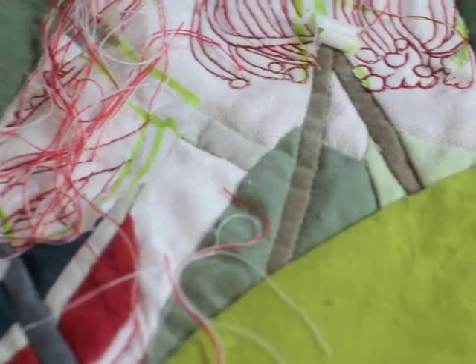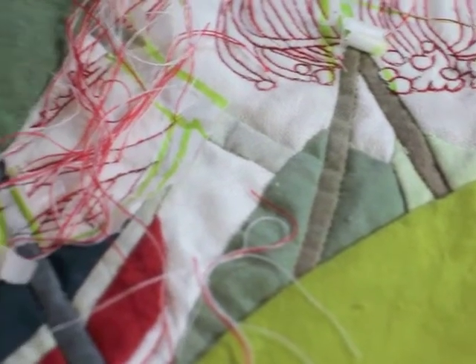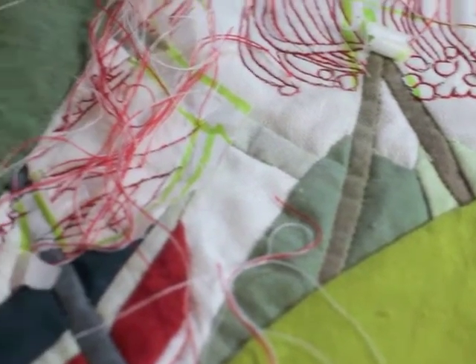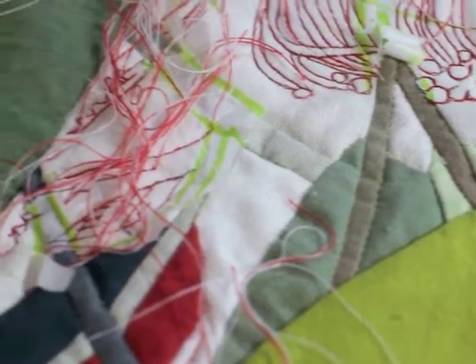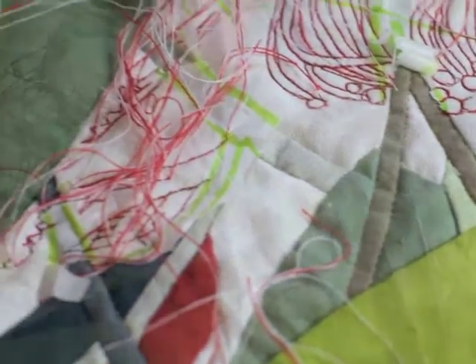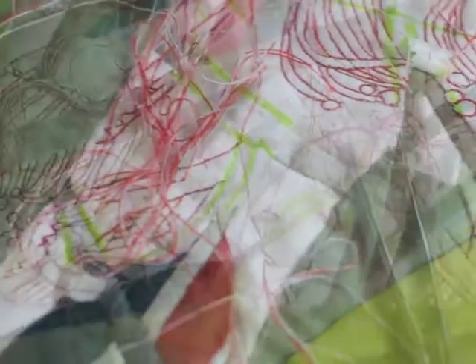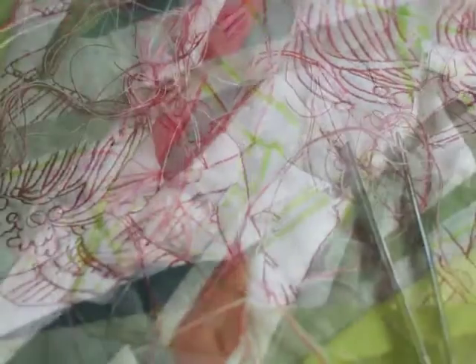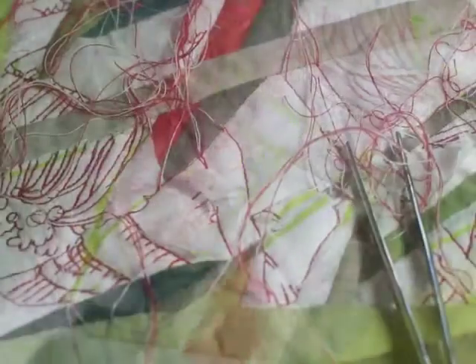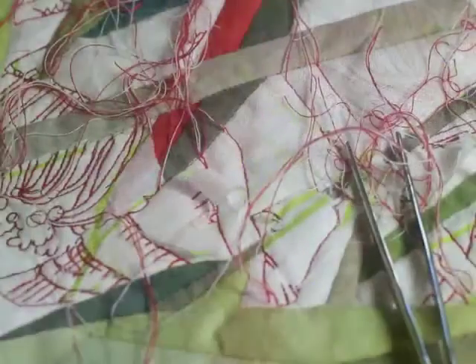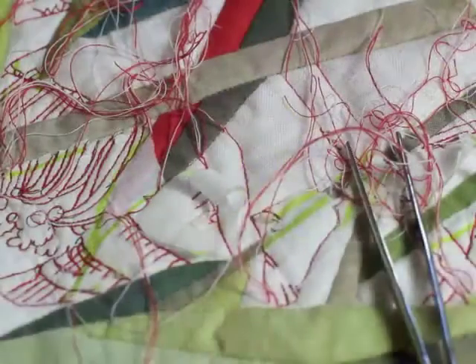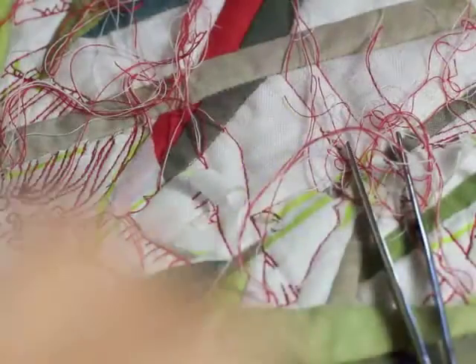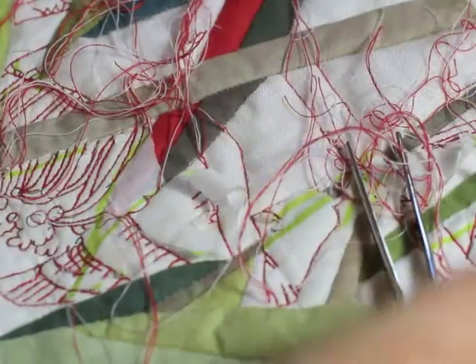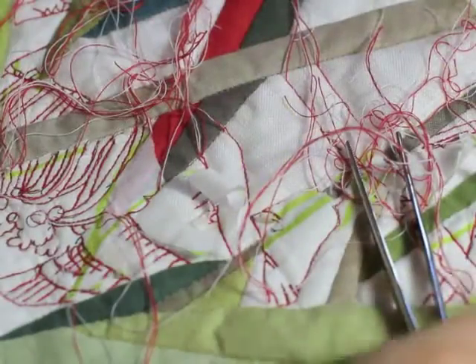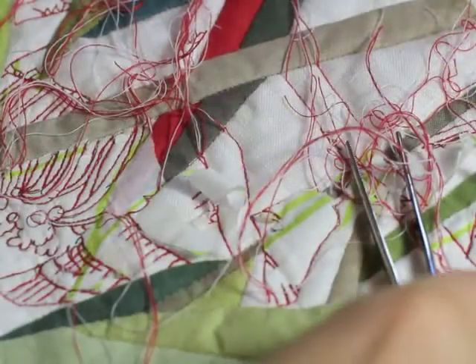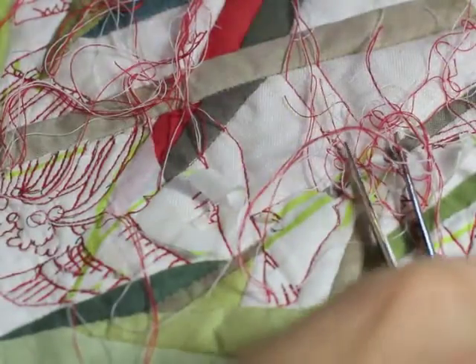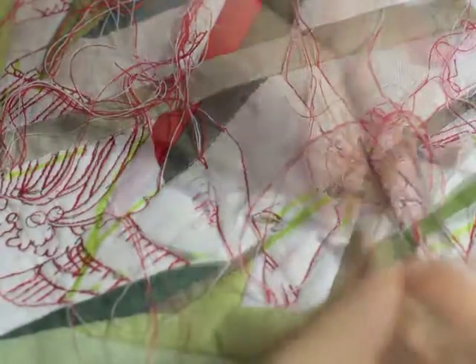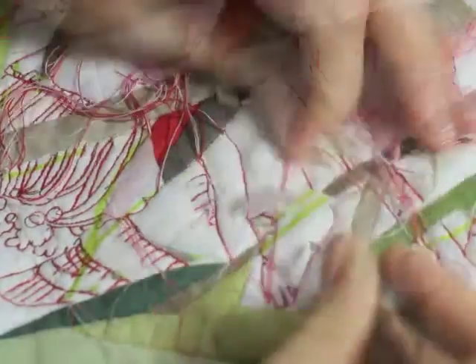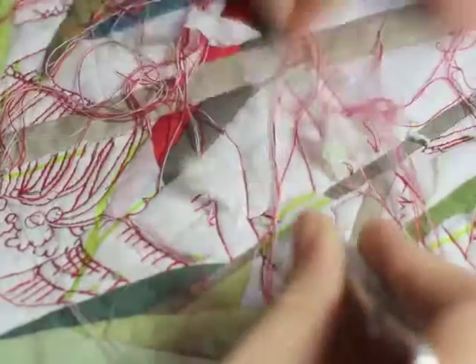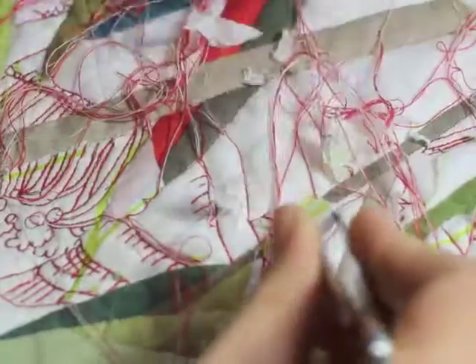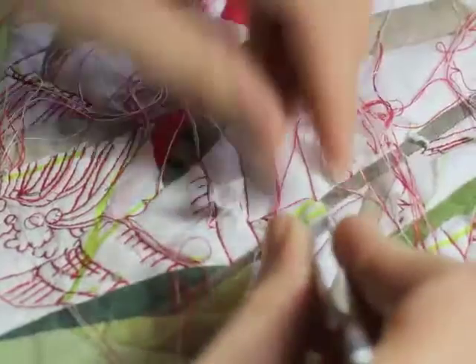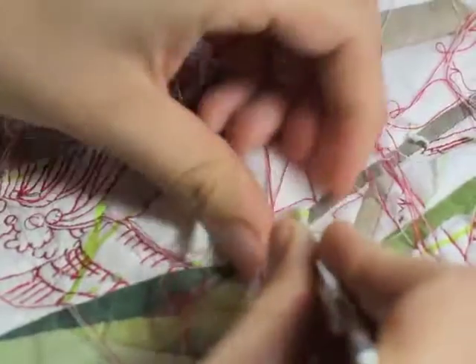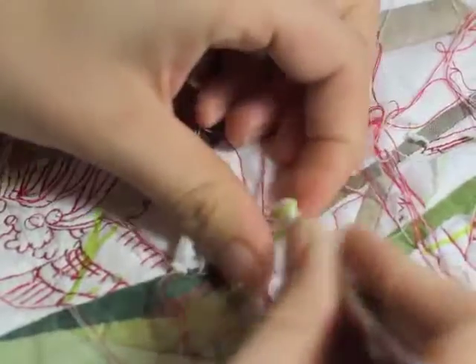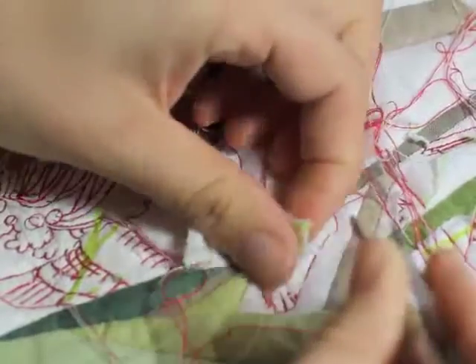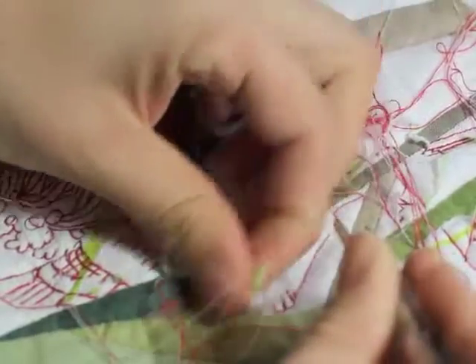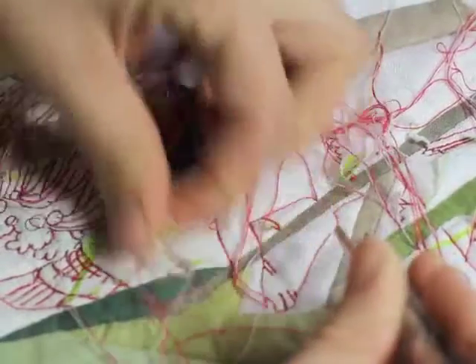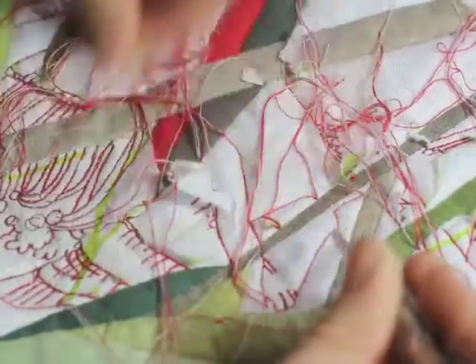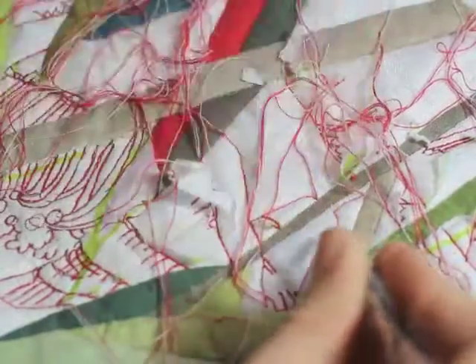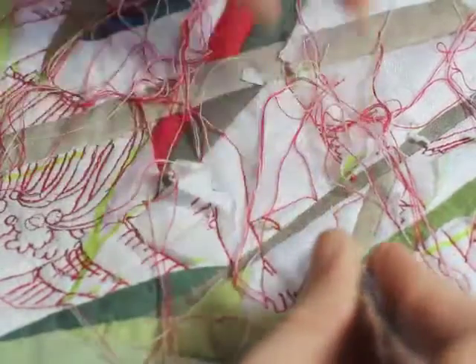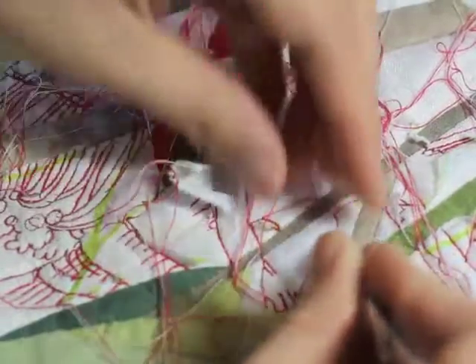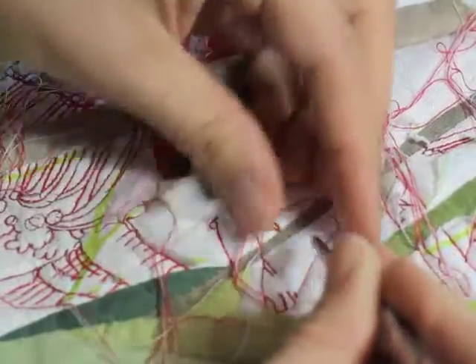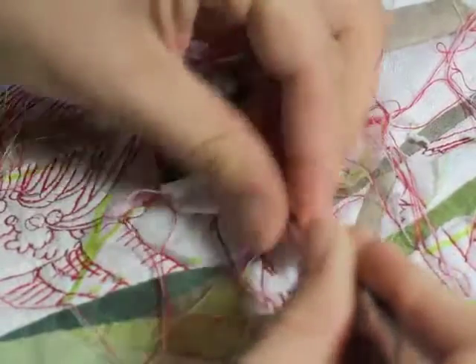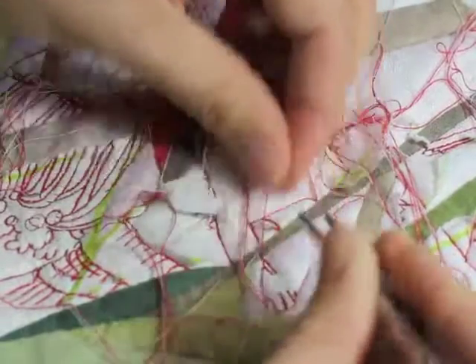When the stitching is completed, the tracing paper is pulled off with the help of blunt tweezers.